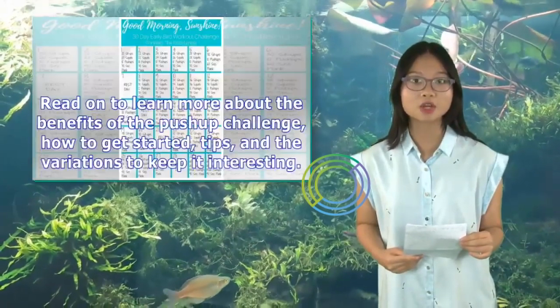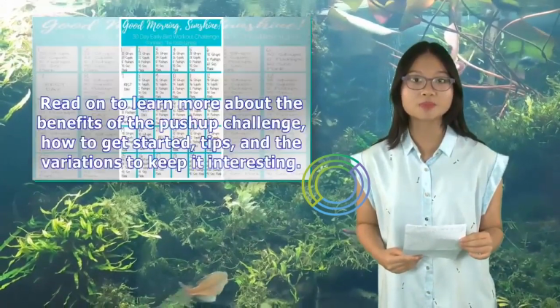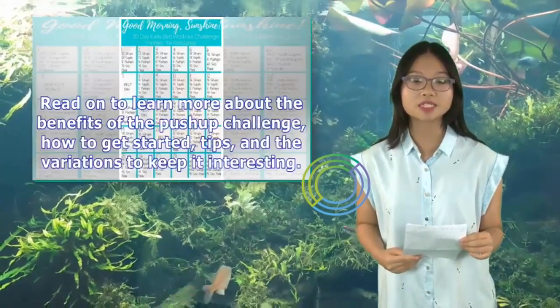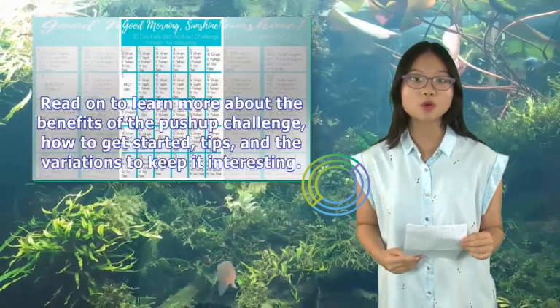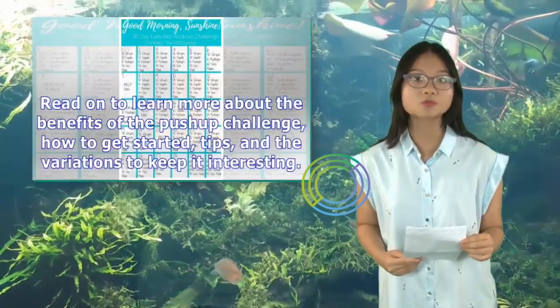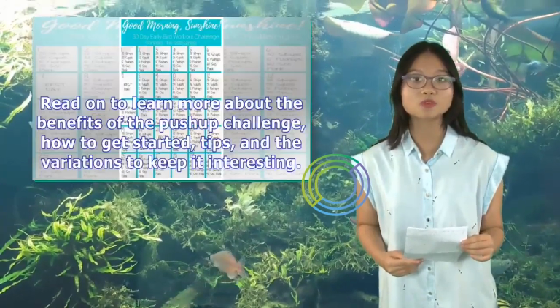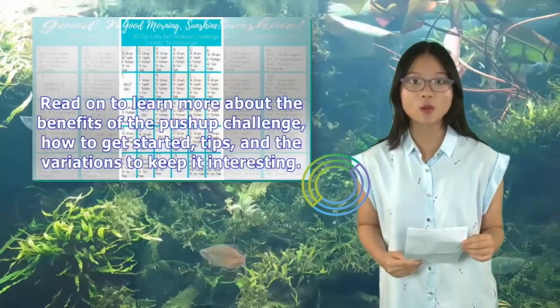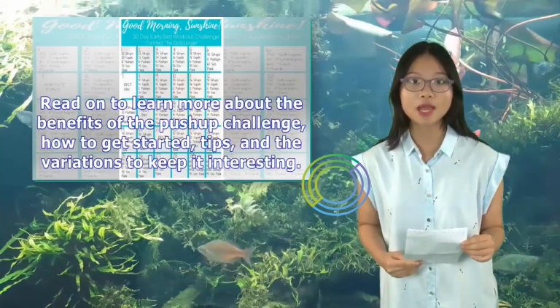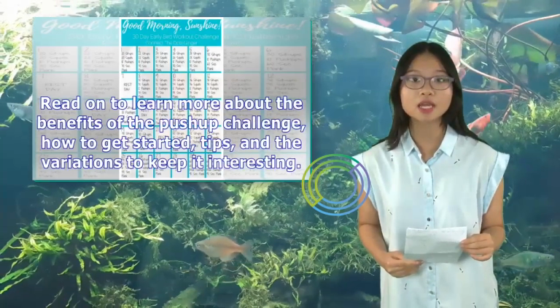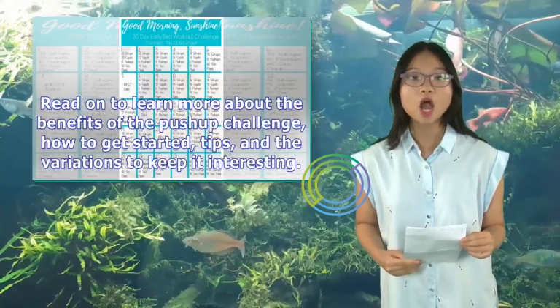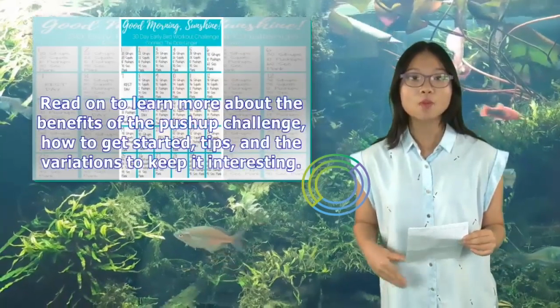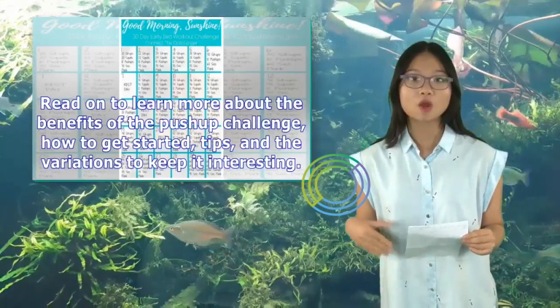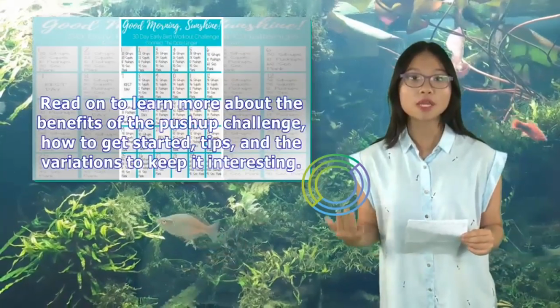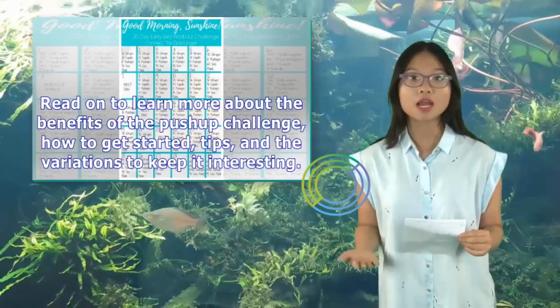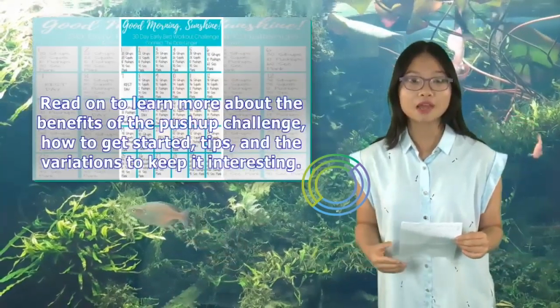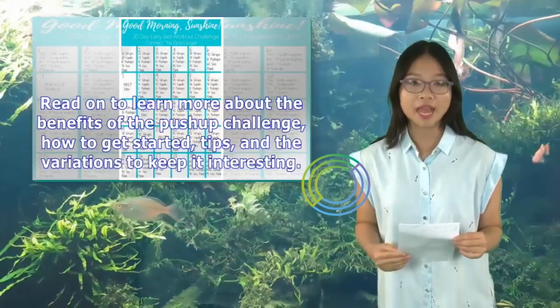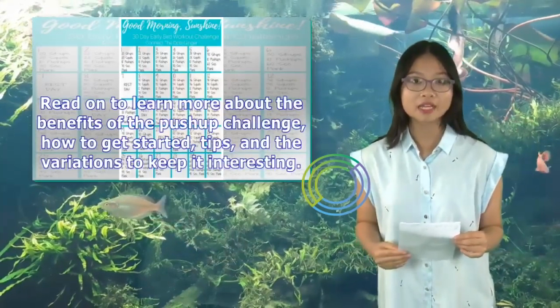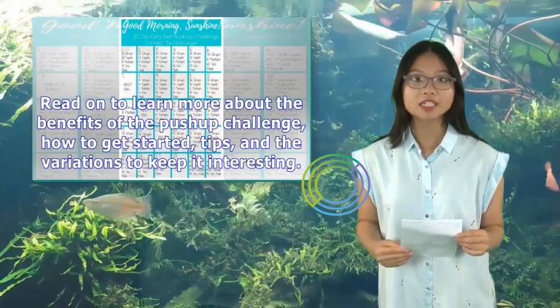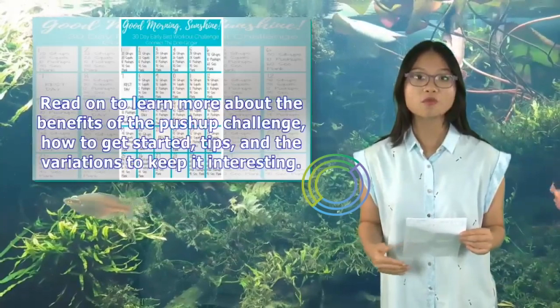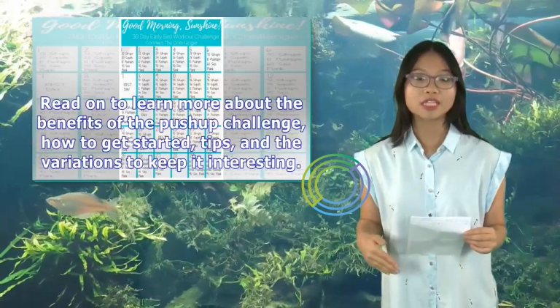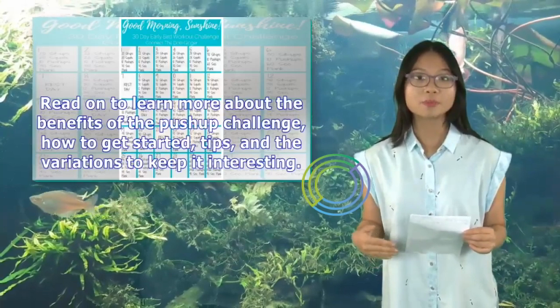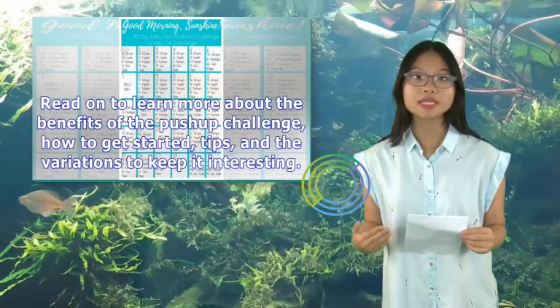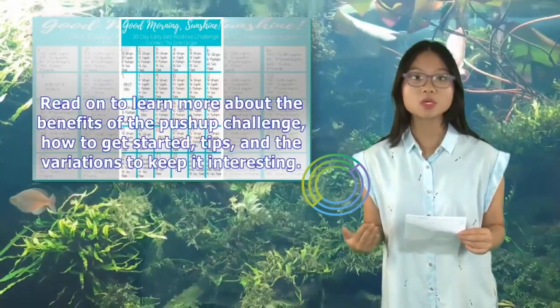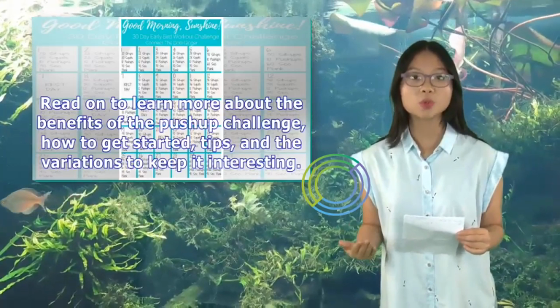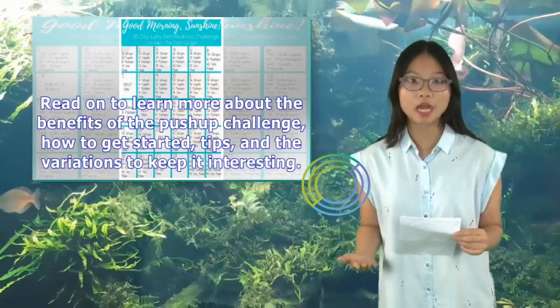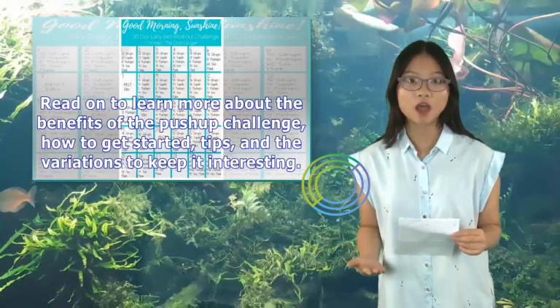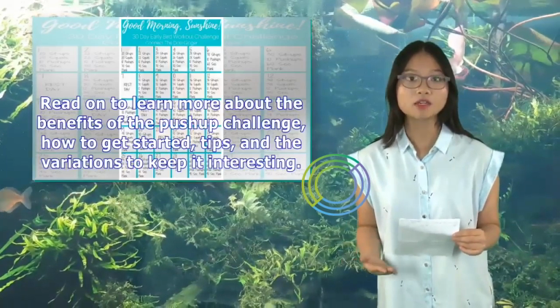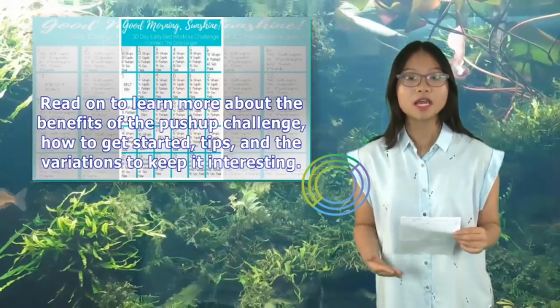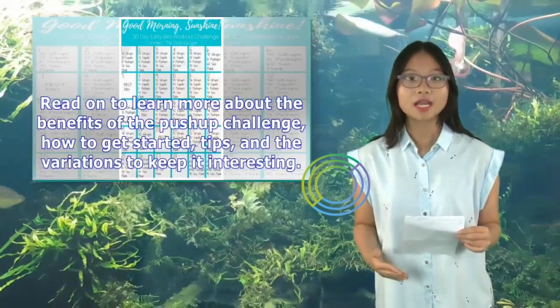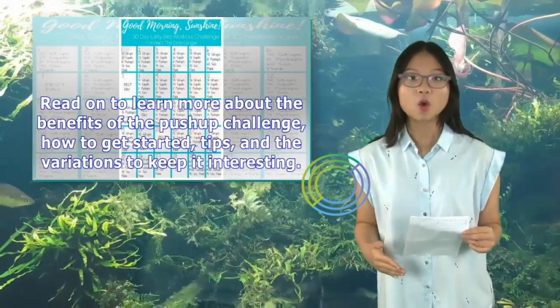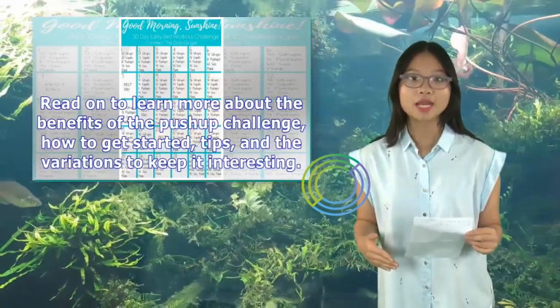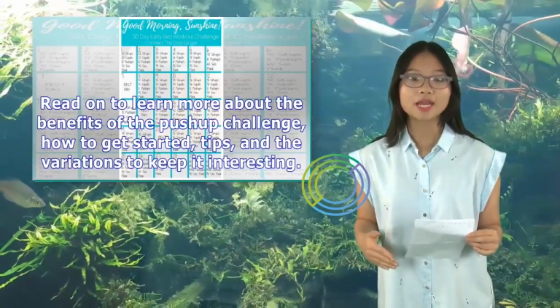Read on to learn more about the benefits of the push-up challenge, how to get started, tips, and the variations to keep it interesting.